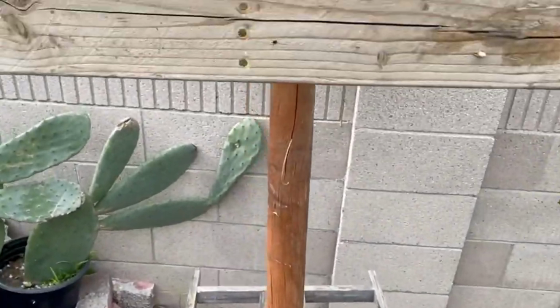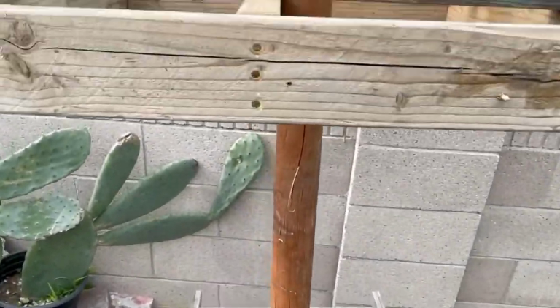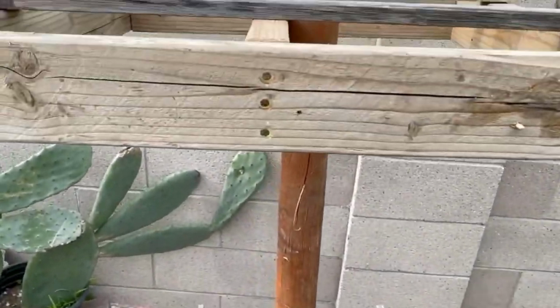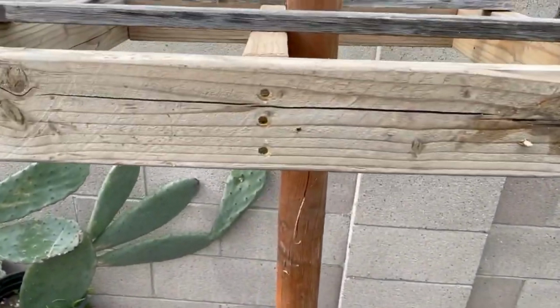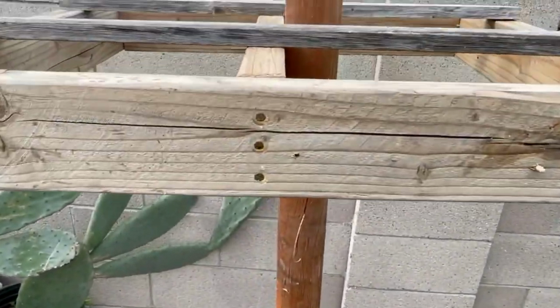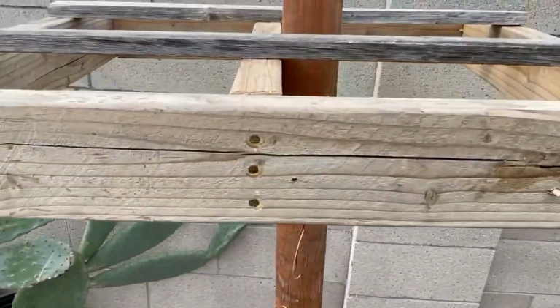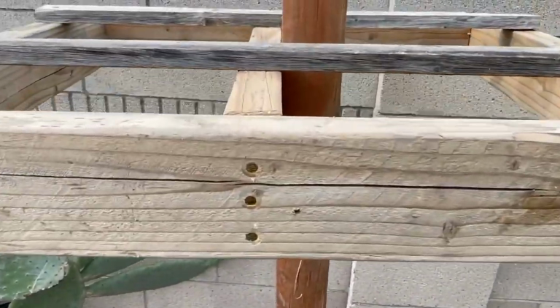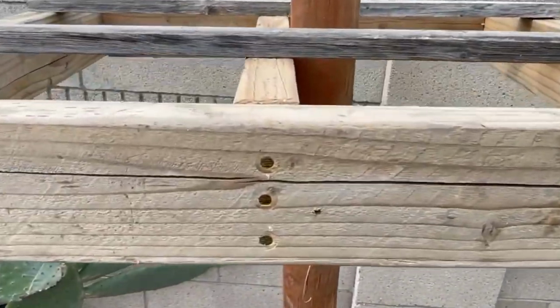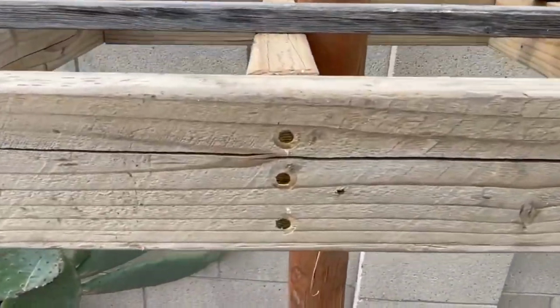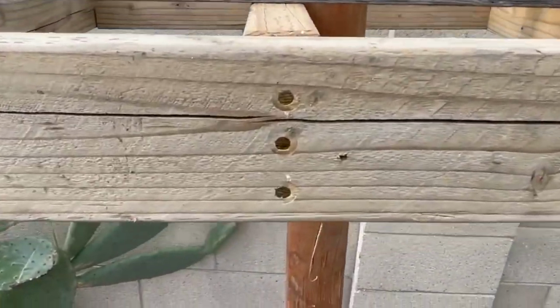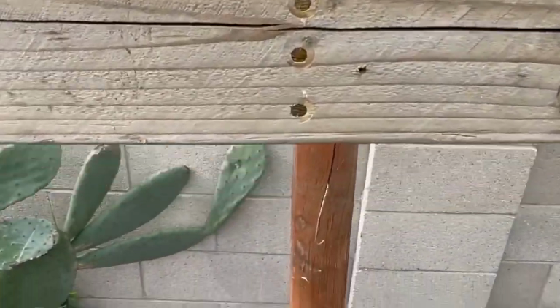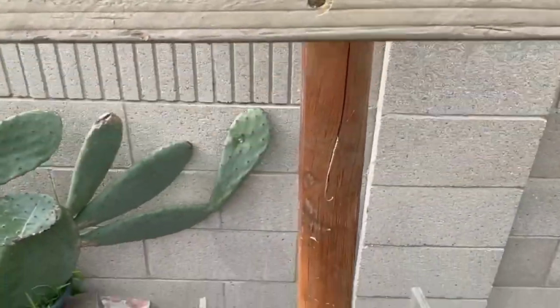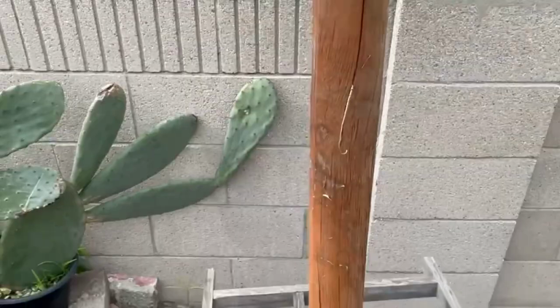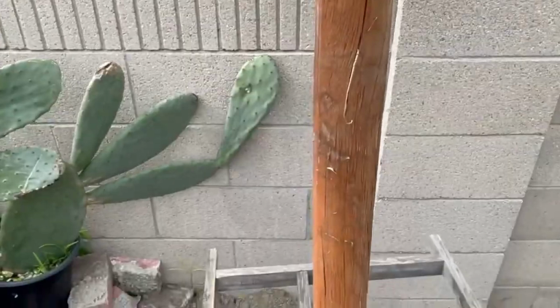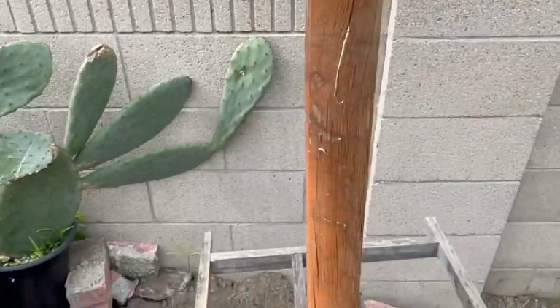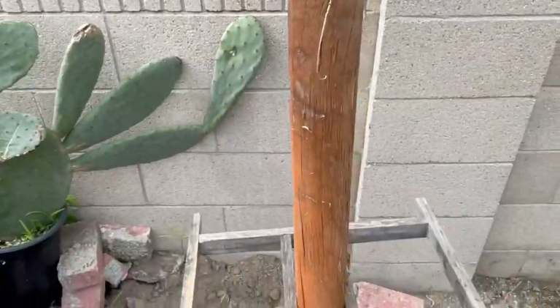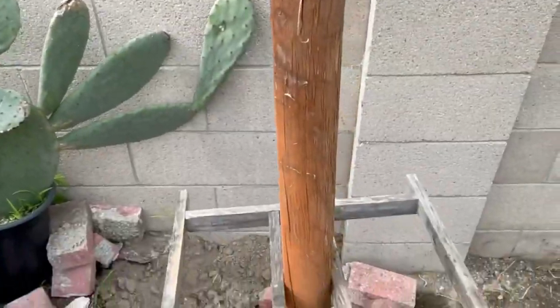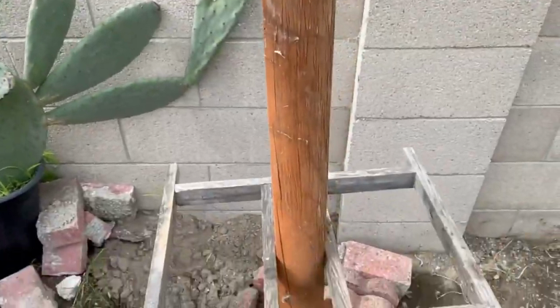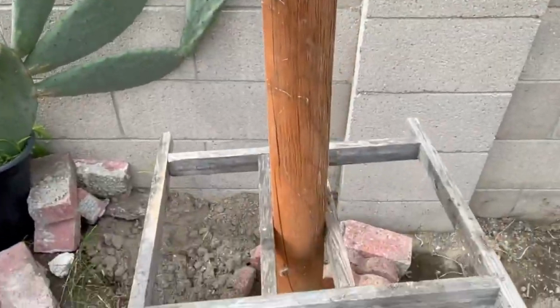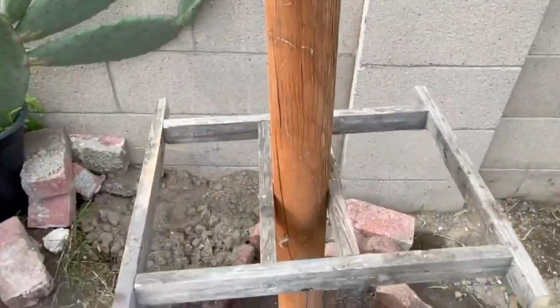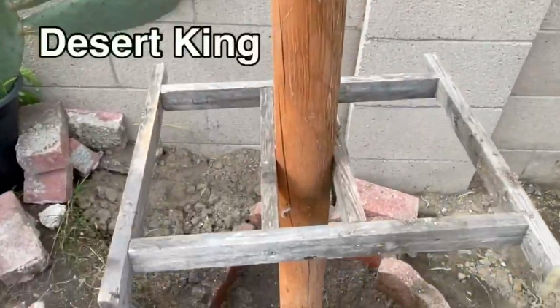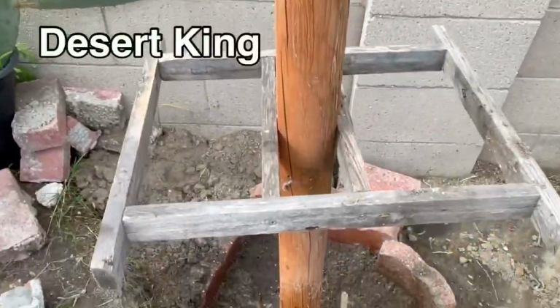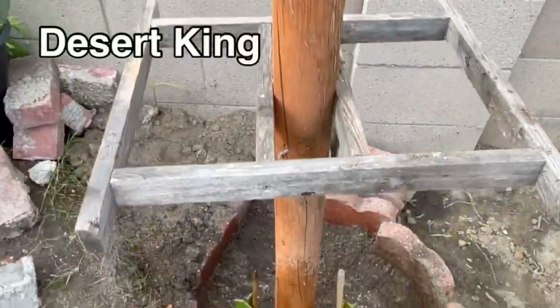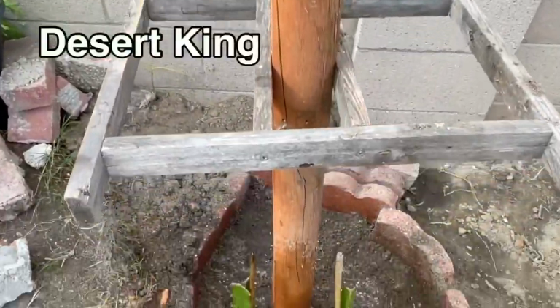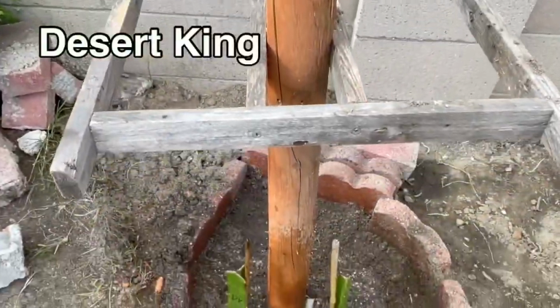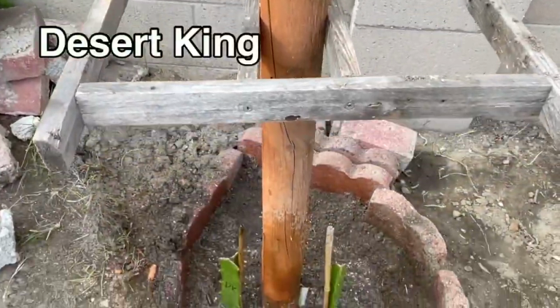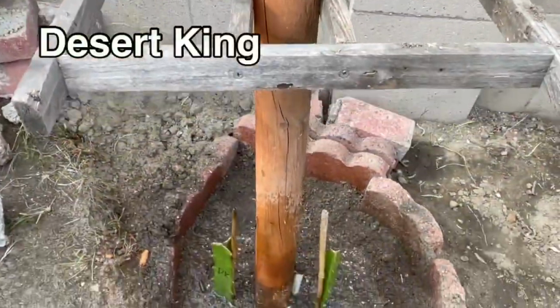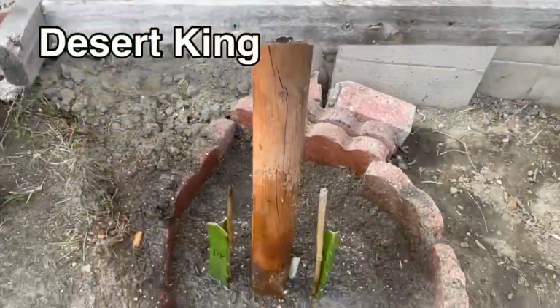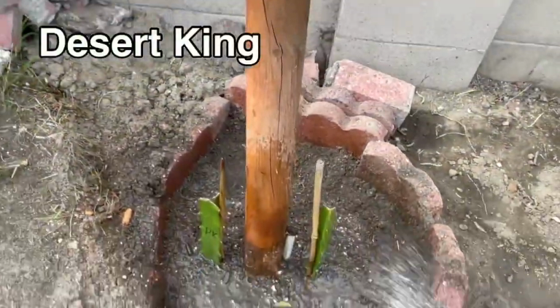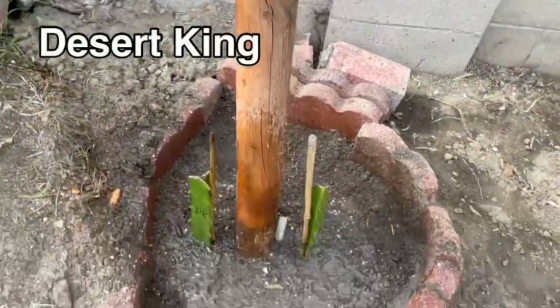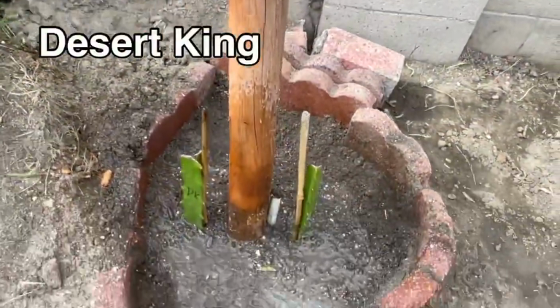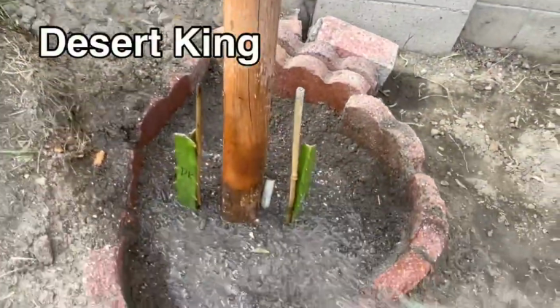In the corner there's a variety called Desert Queen. I just planted it yesterday.